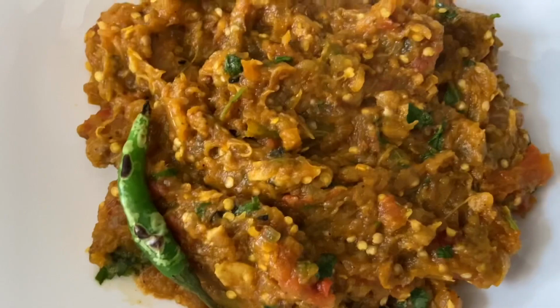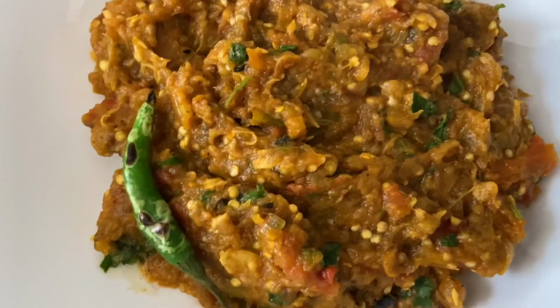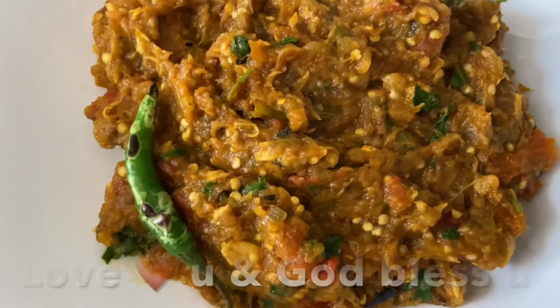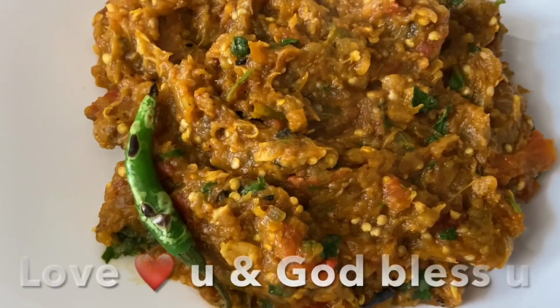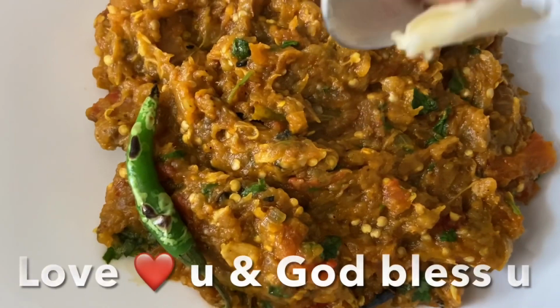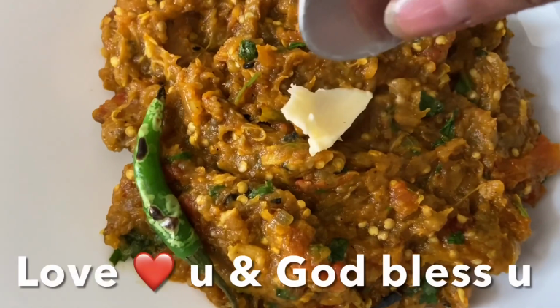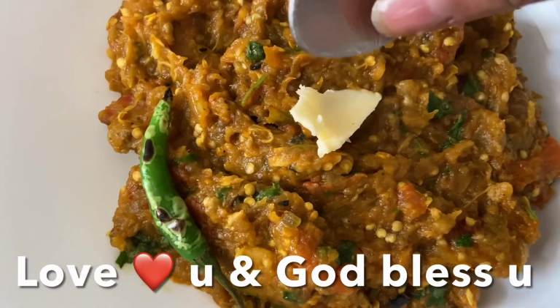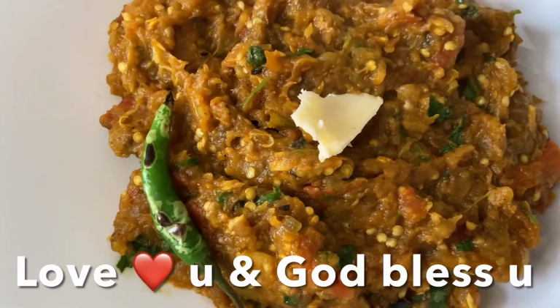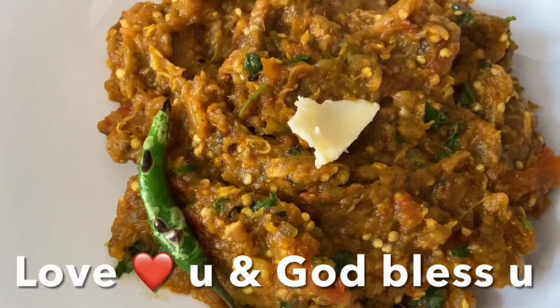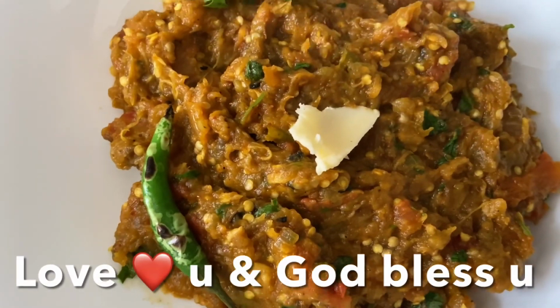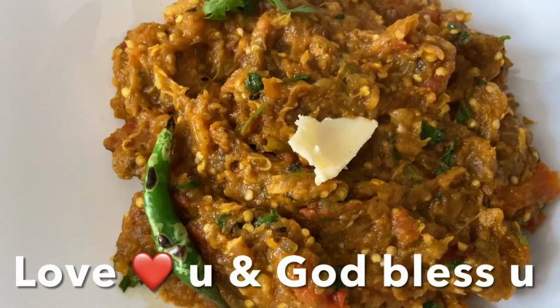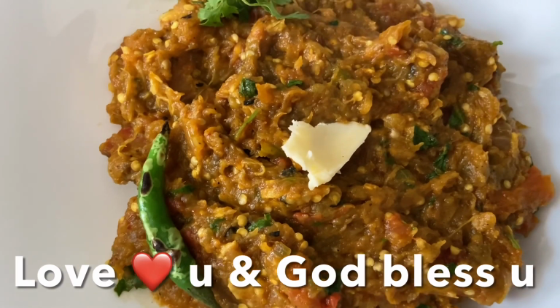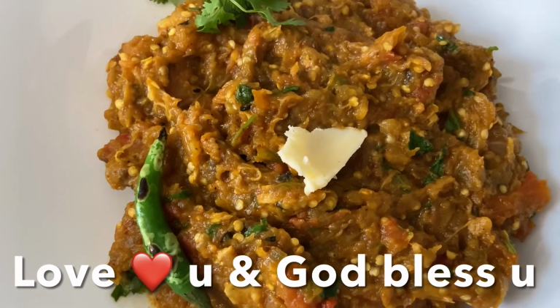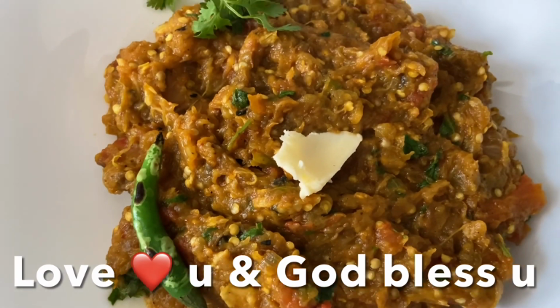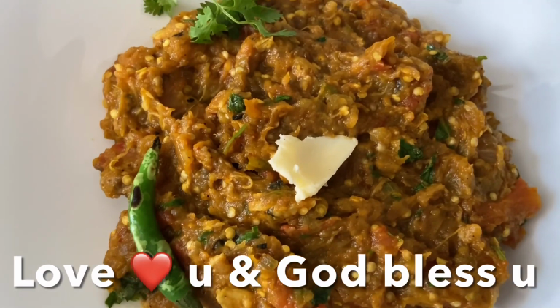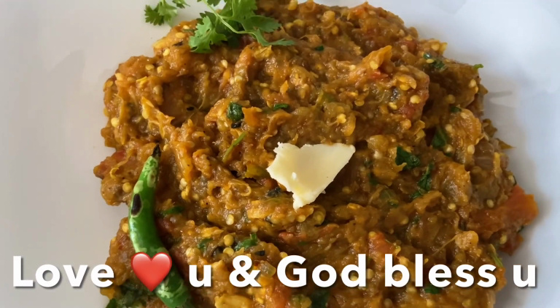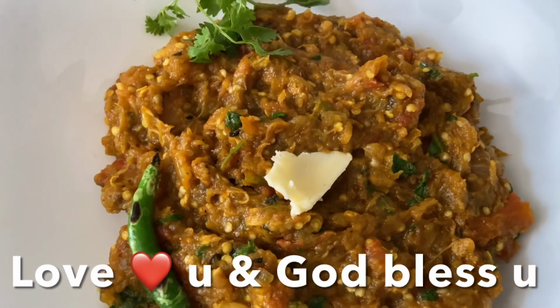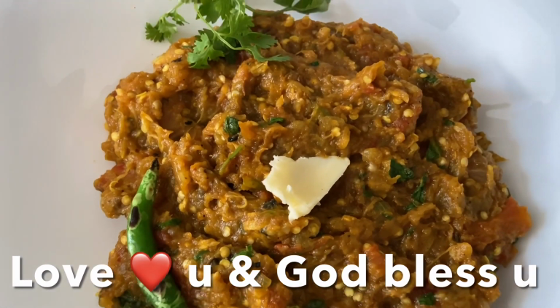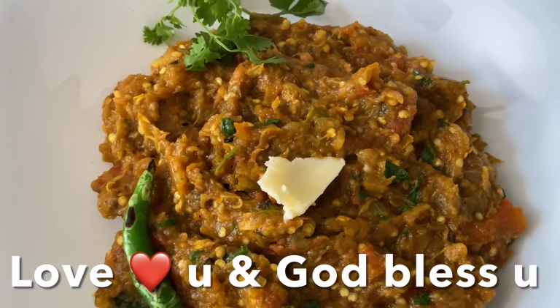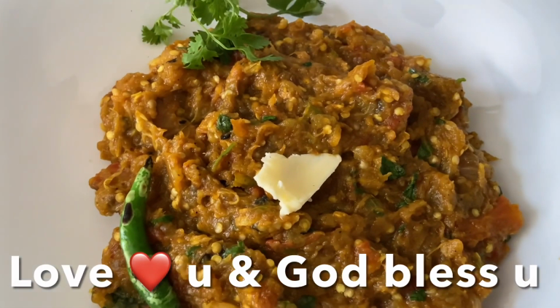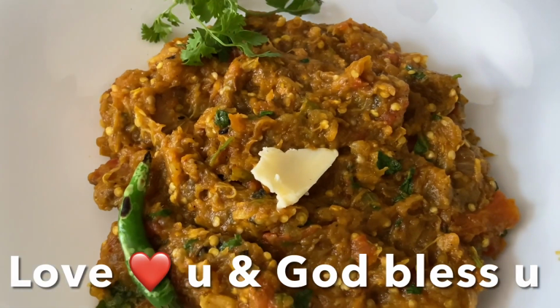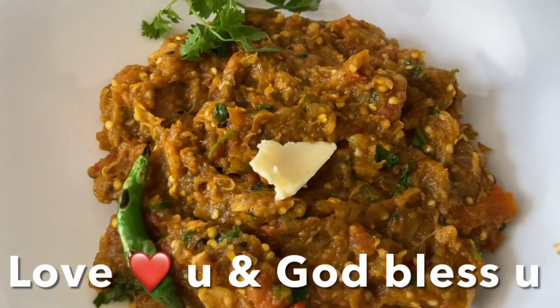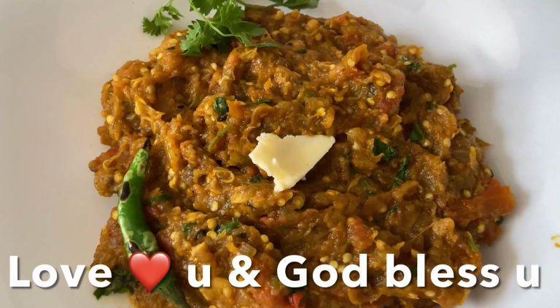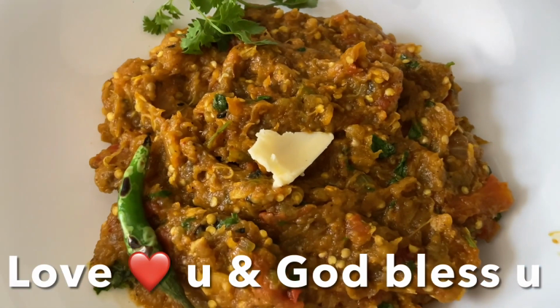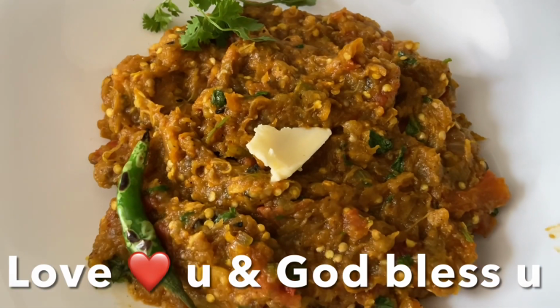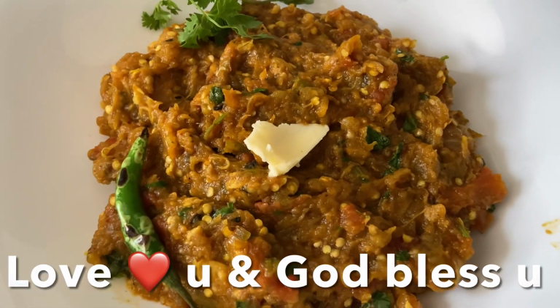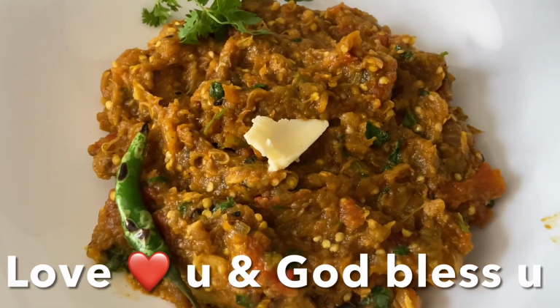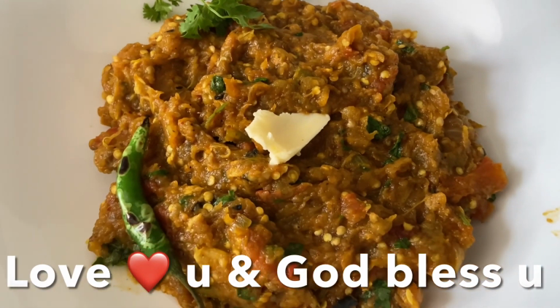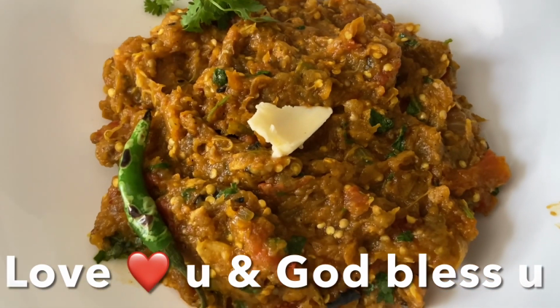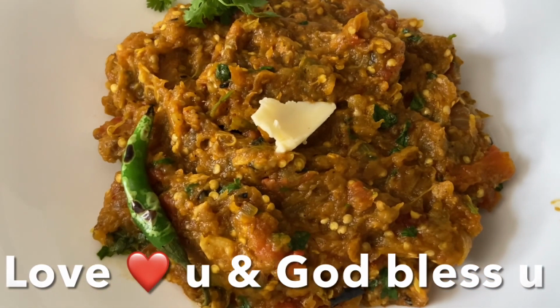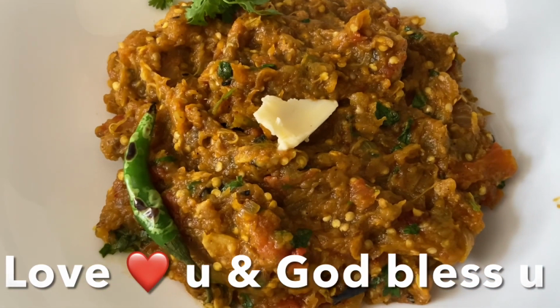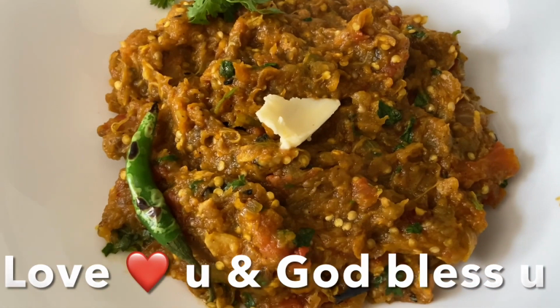I love you guys — God bless you, and don't forget to like, share, and subscribe to my channel!